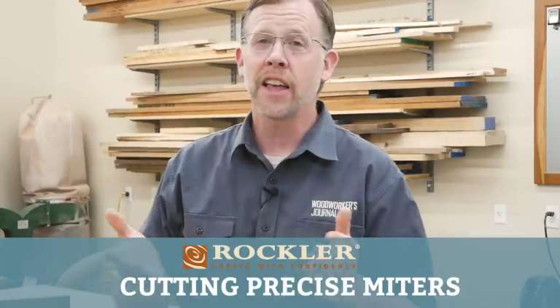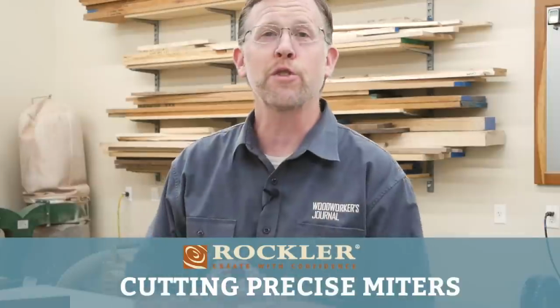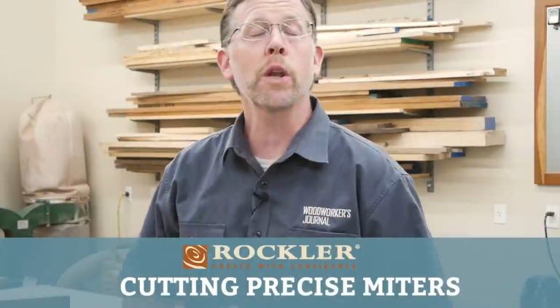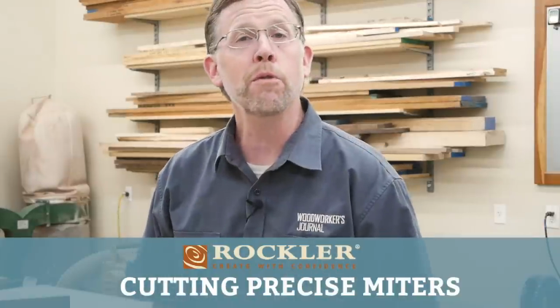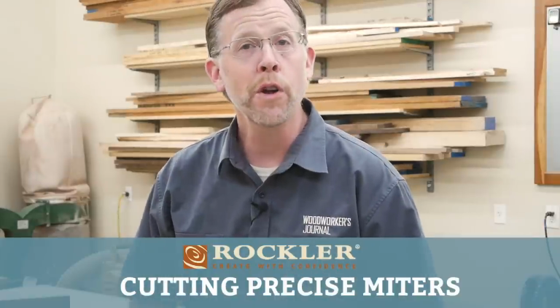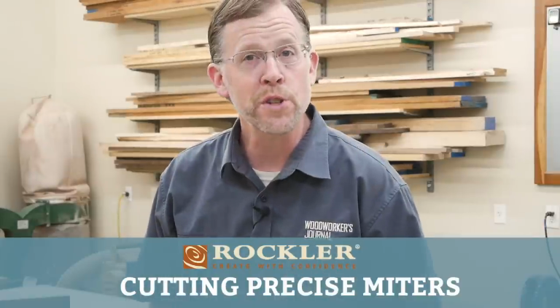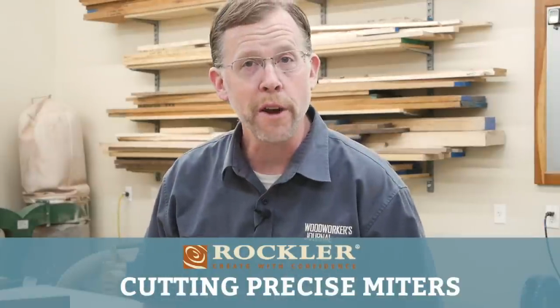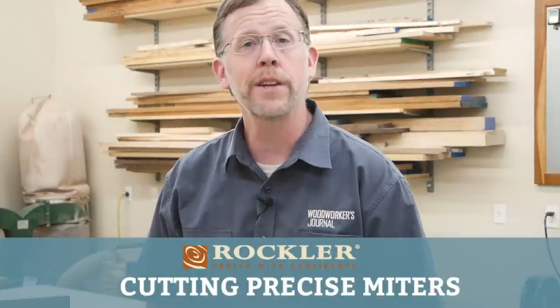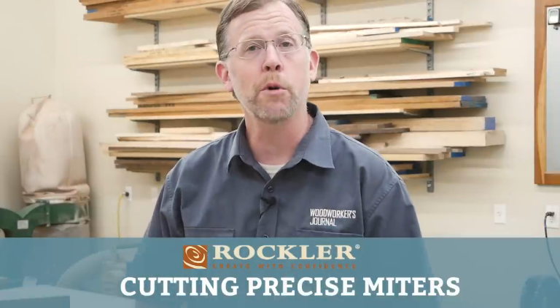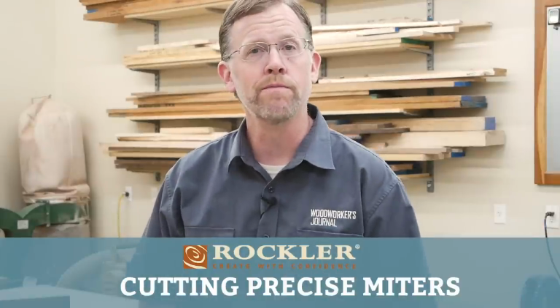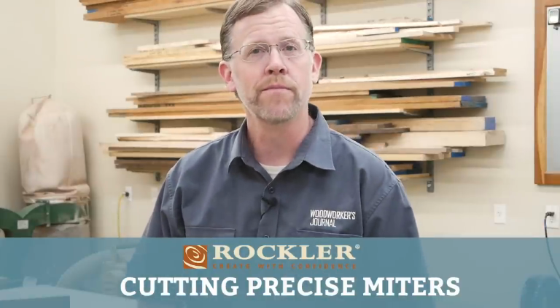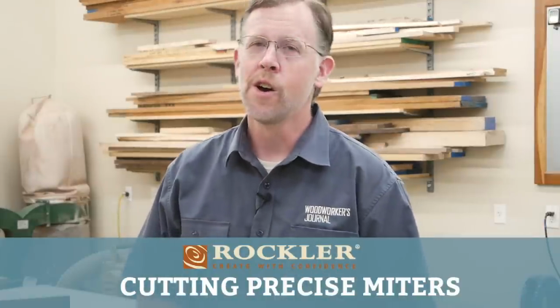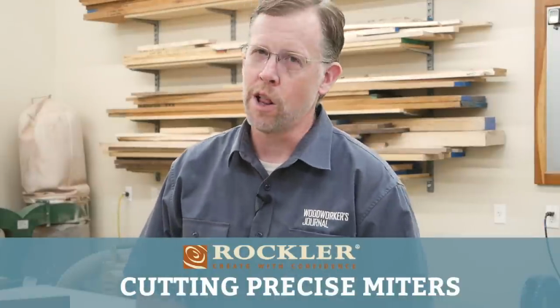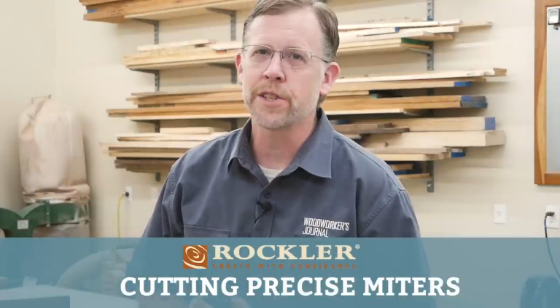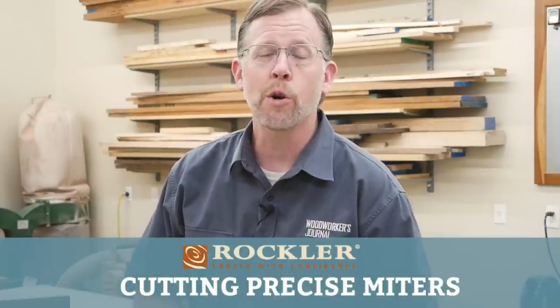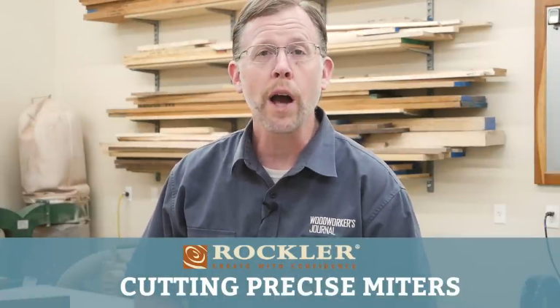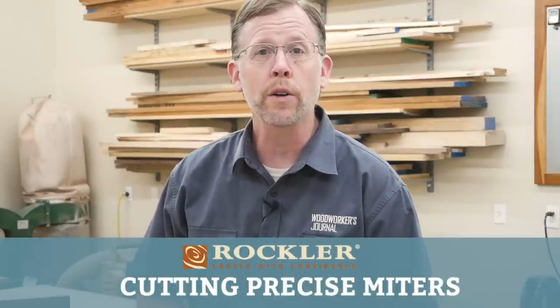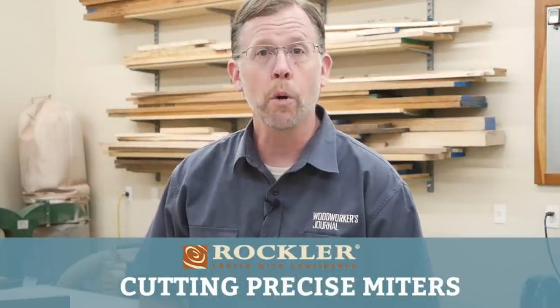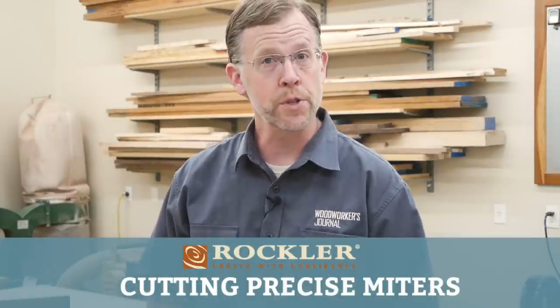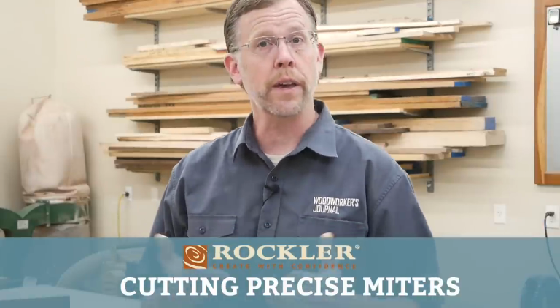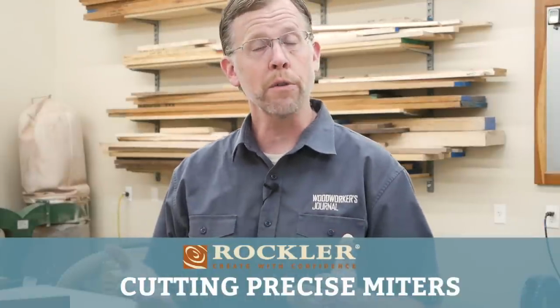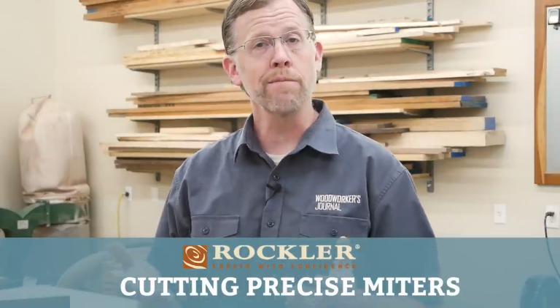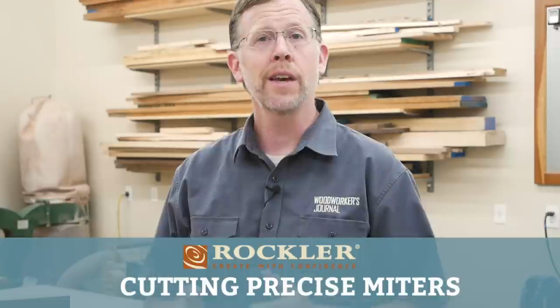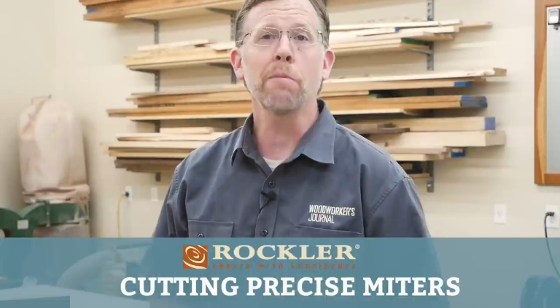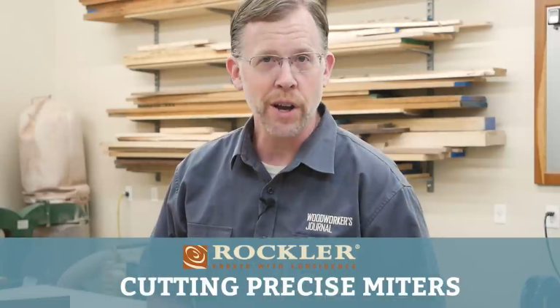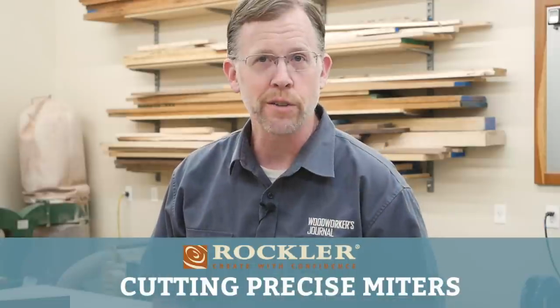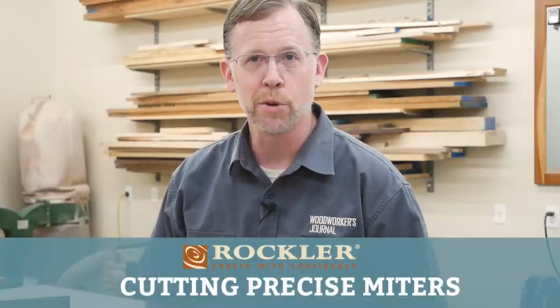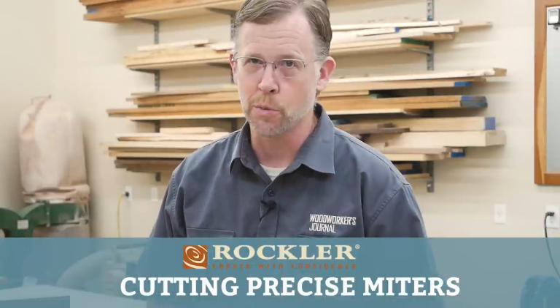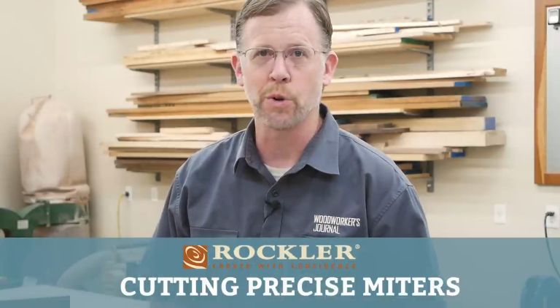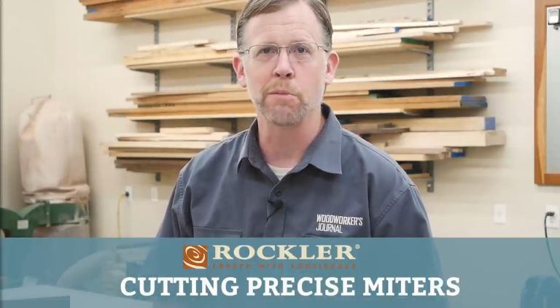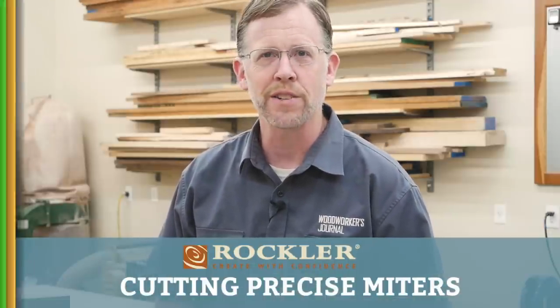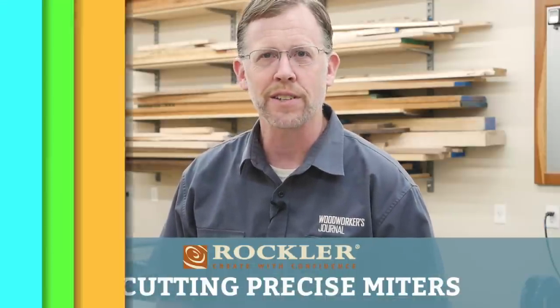Thanks for joining me for another Saturday demo. All of us here at Rockler hope you're staying healthy and productive with your woodworking projects.